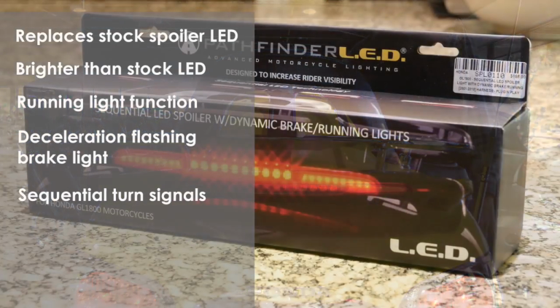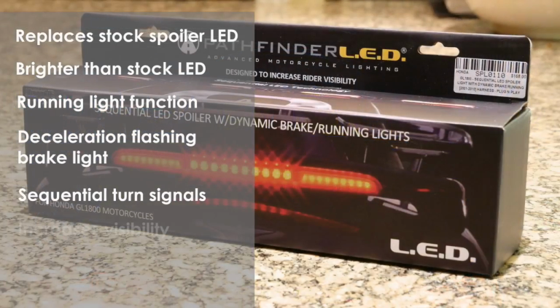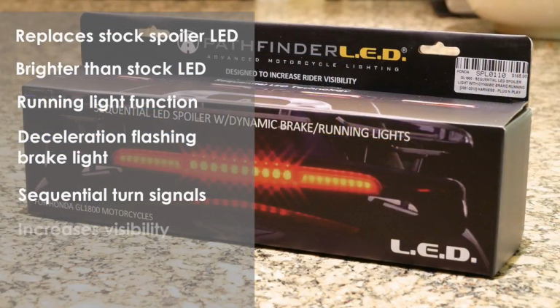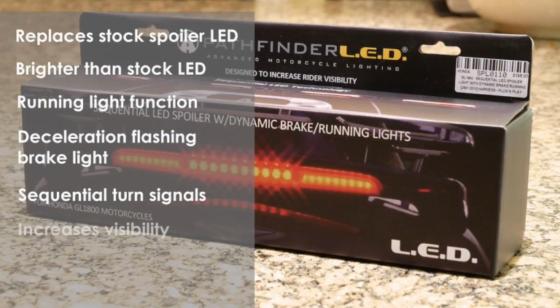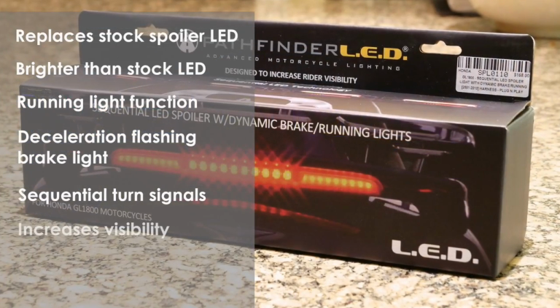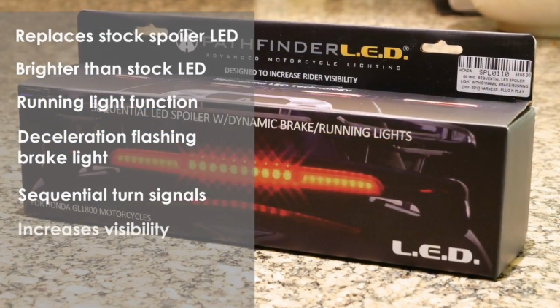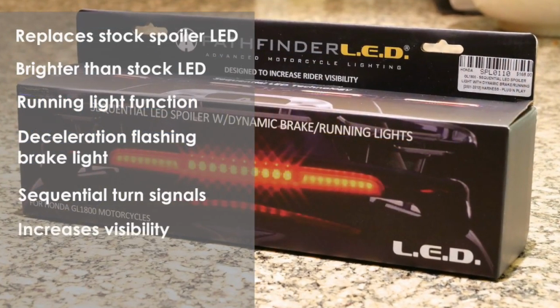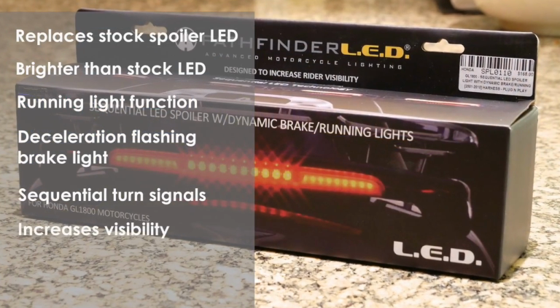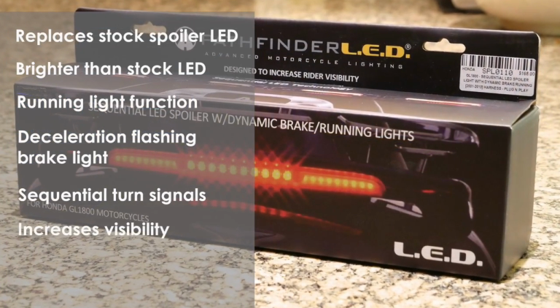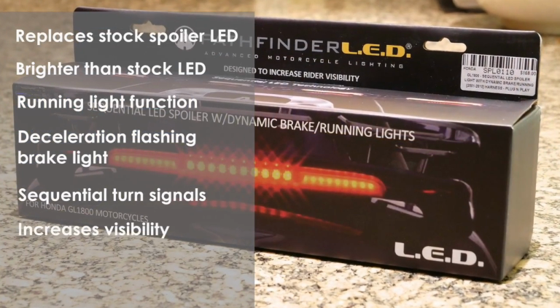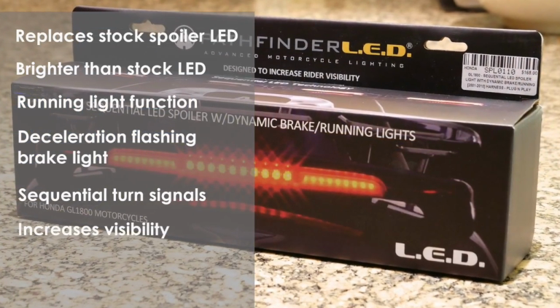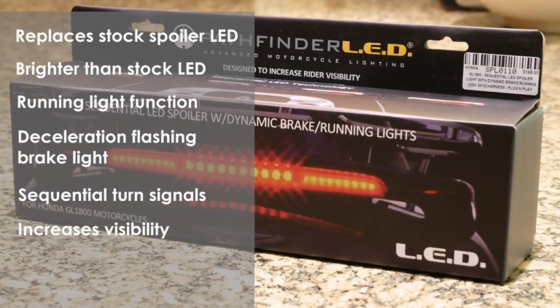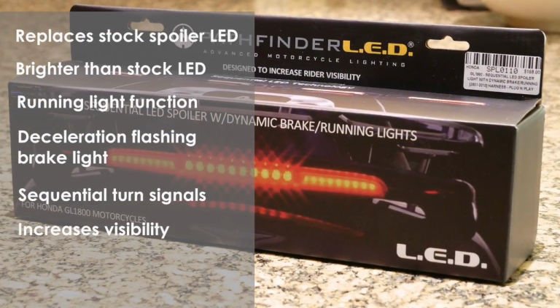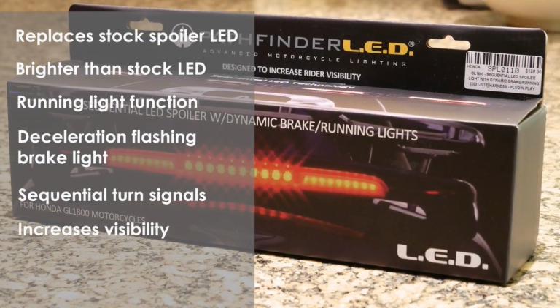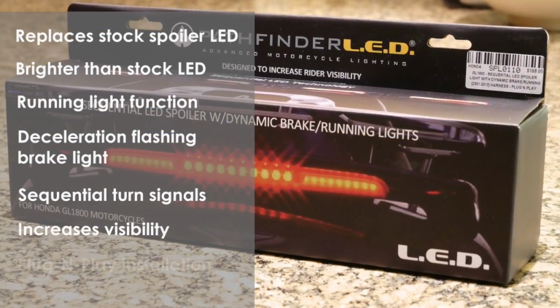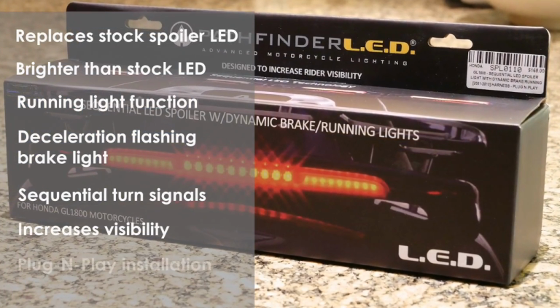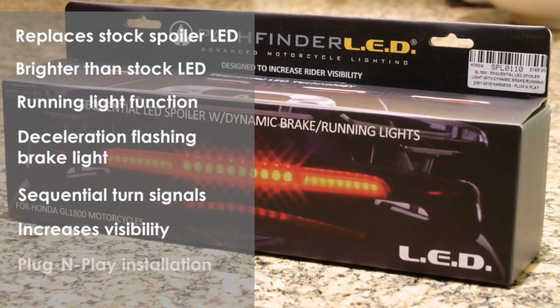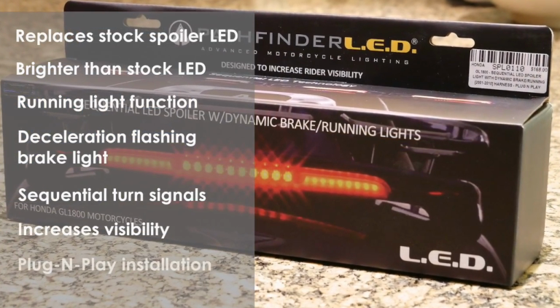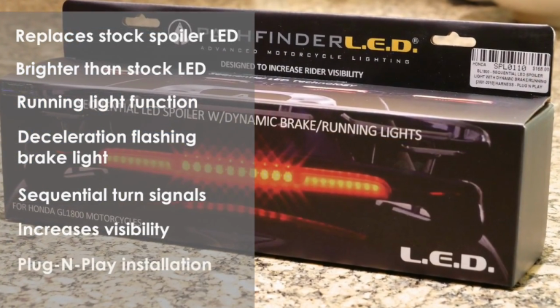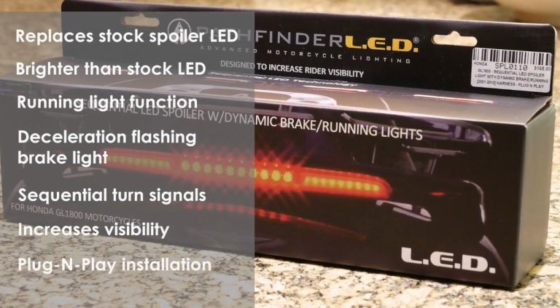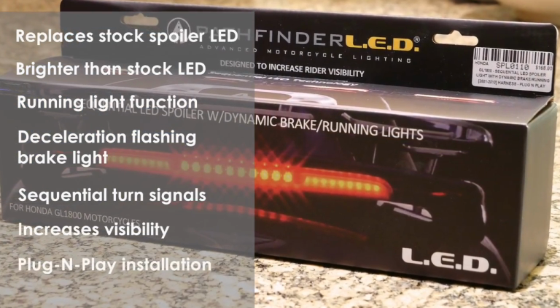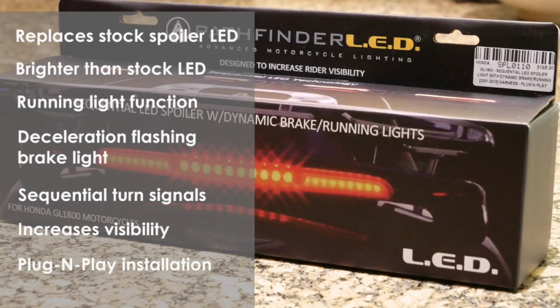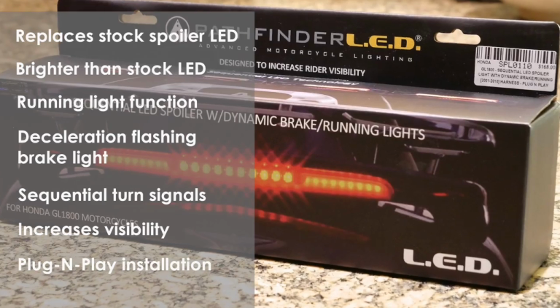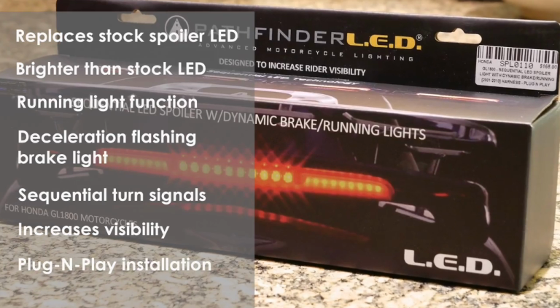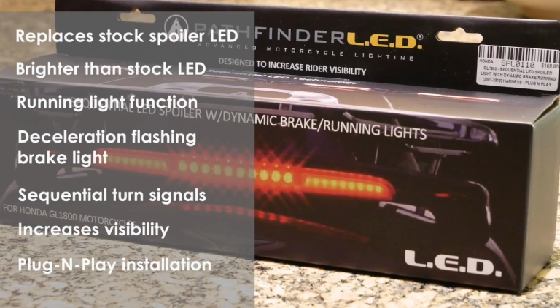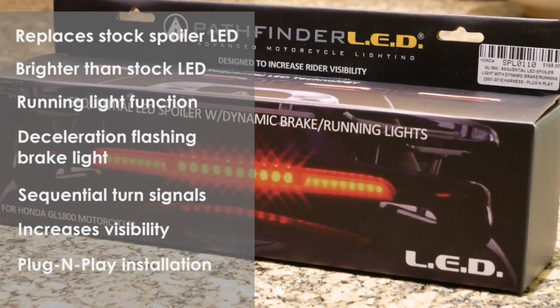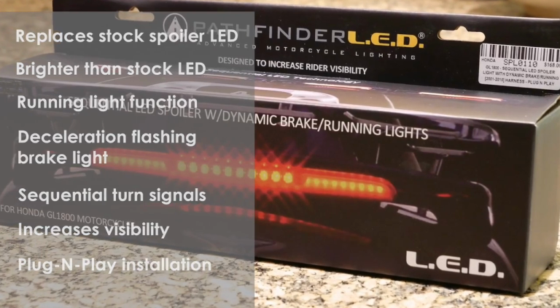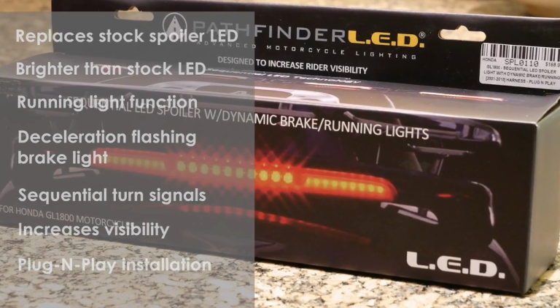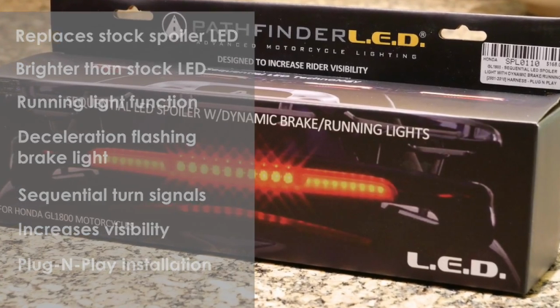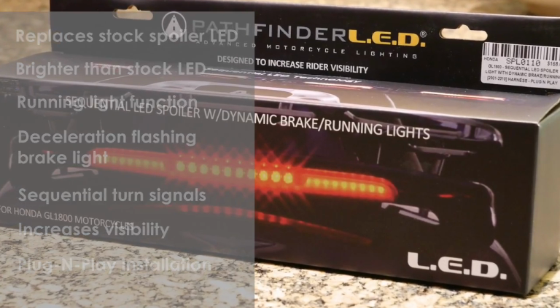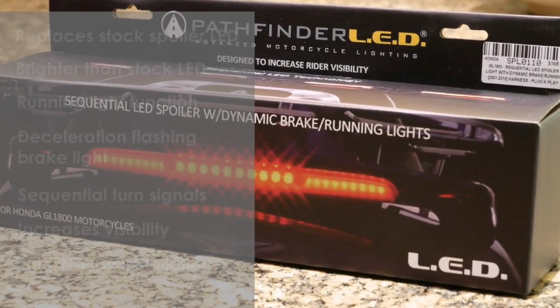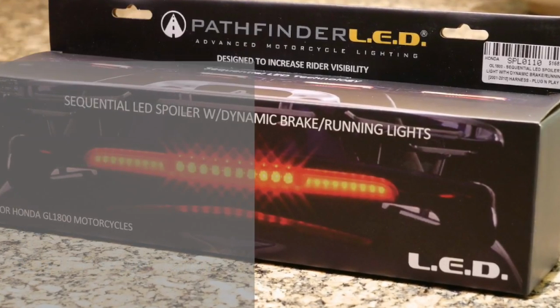This unit will increase your visibility and, best of all, it's plug-and-play installation.